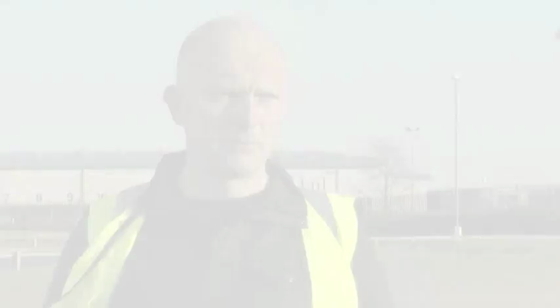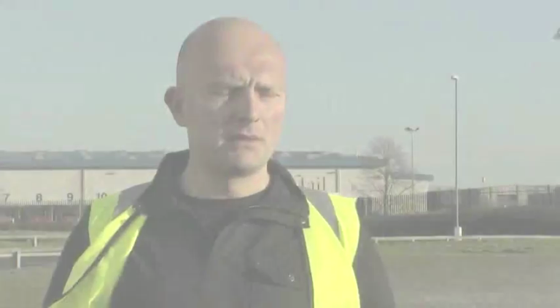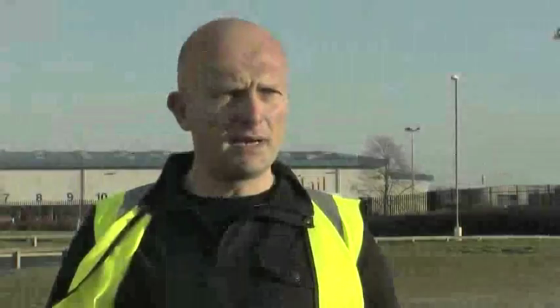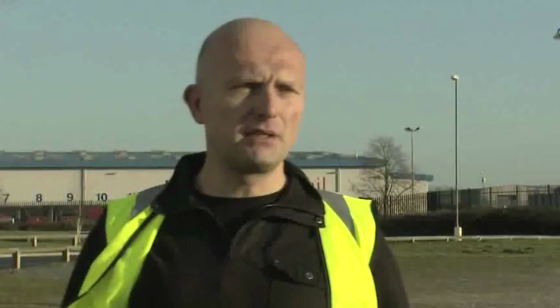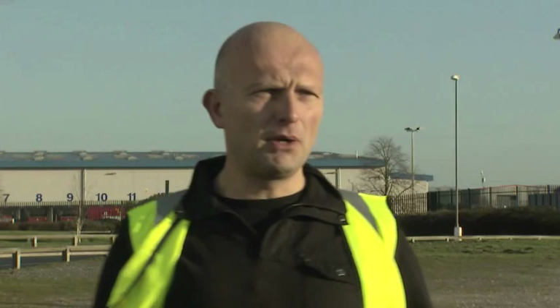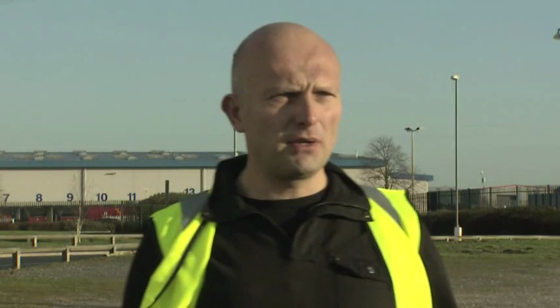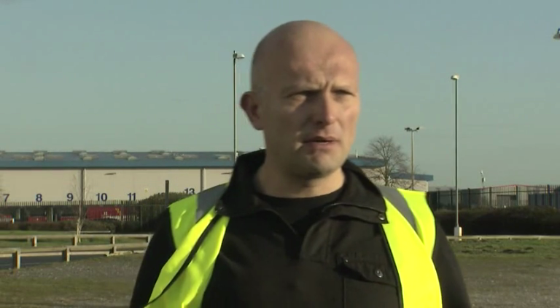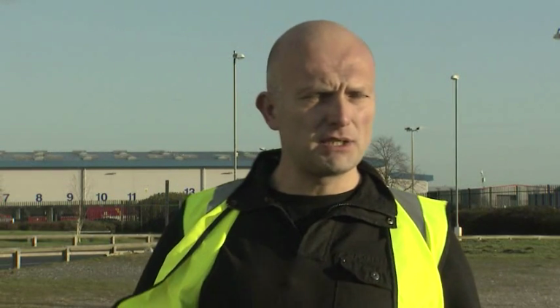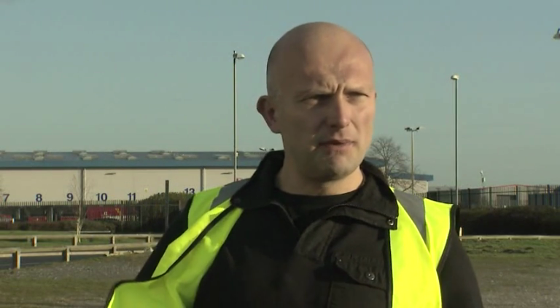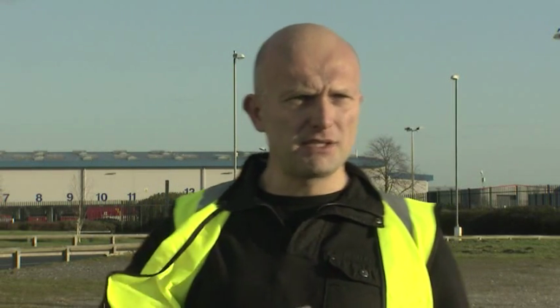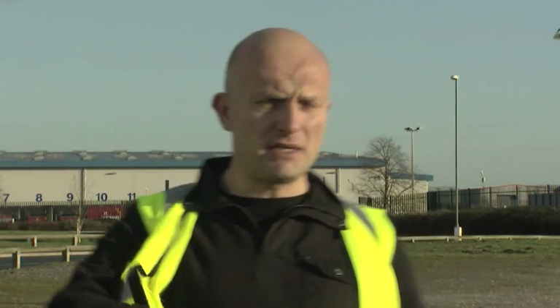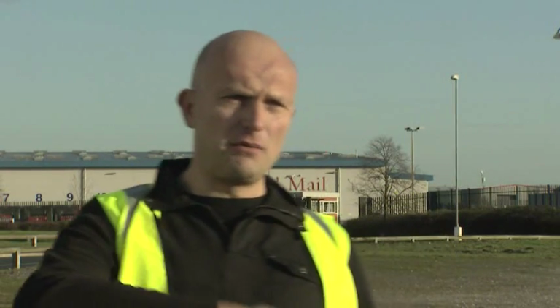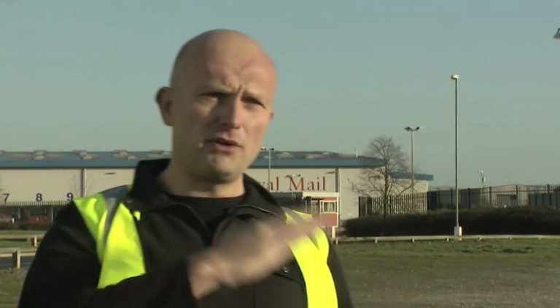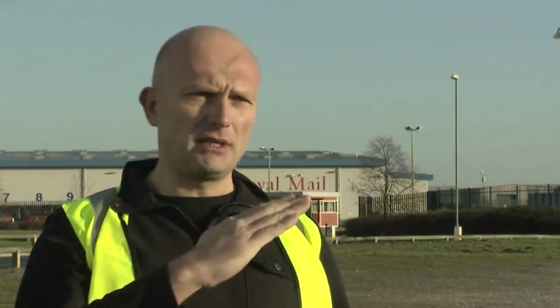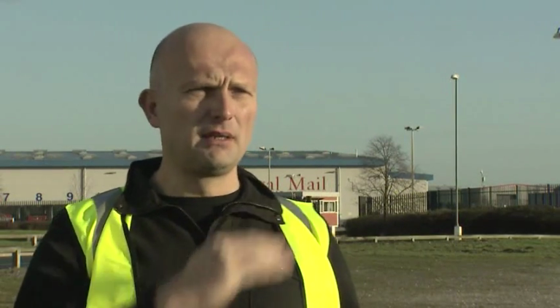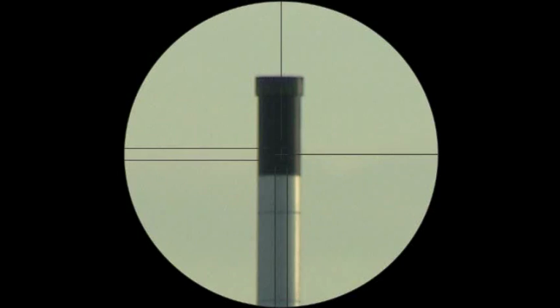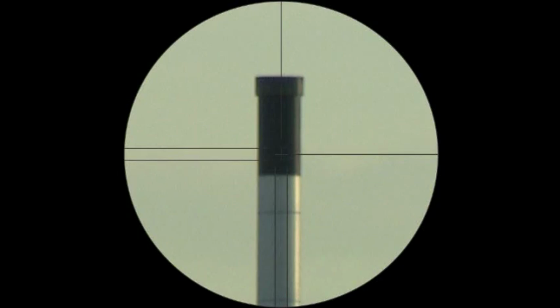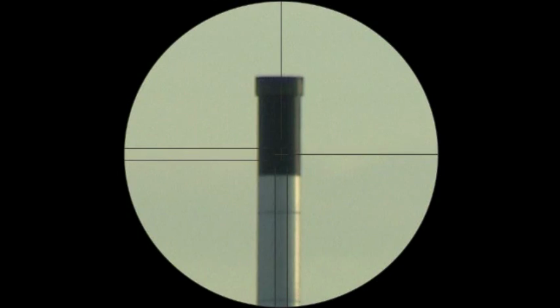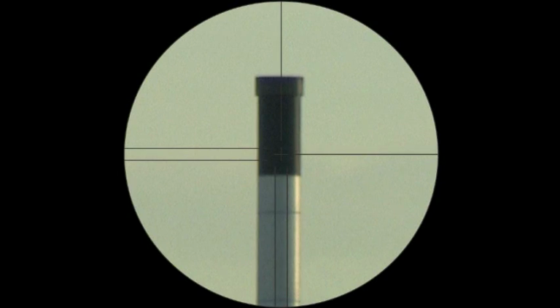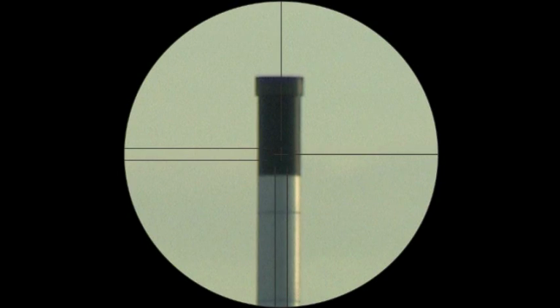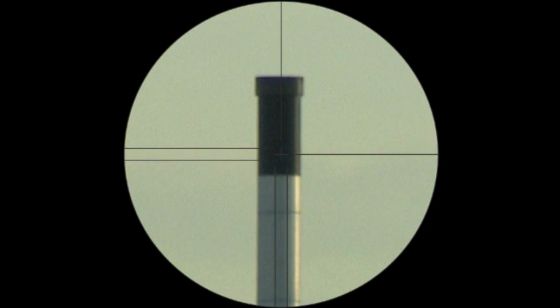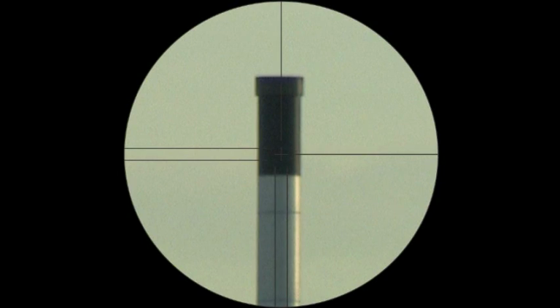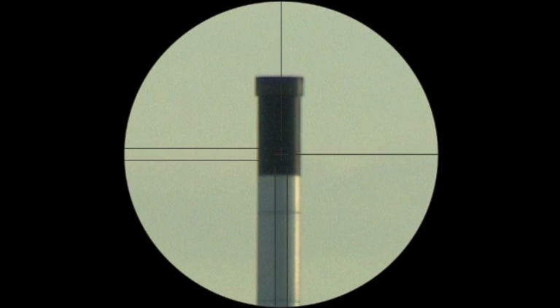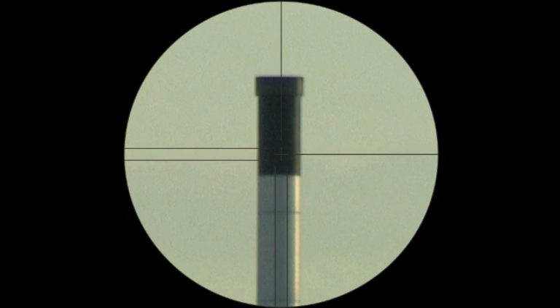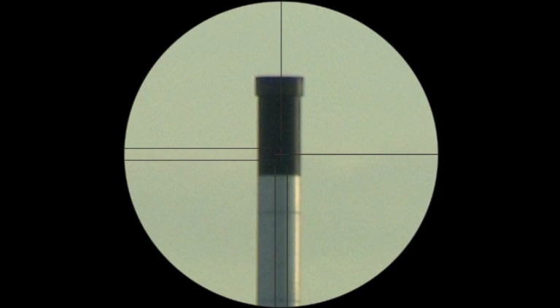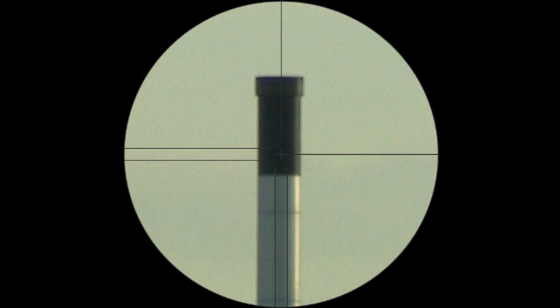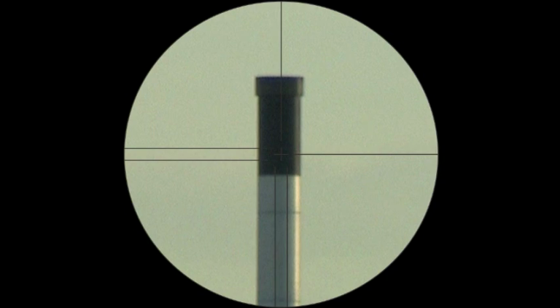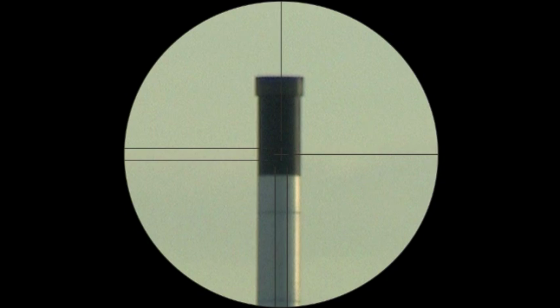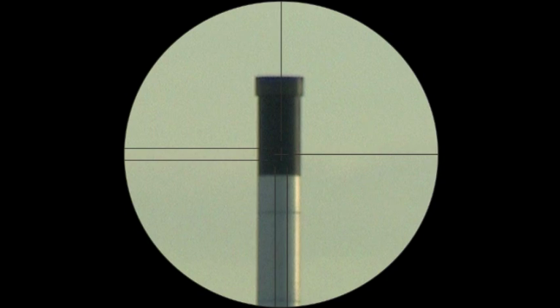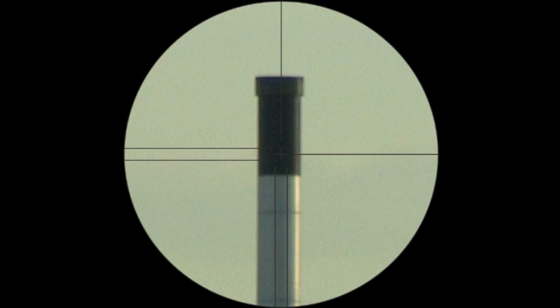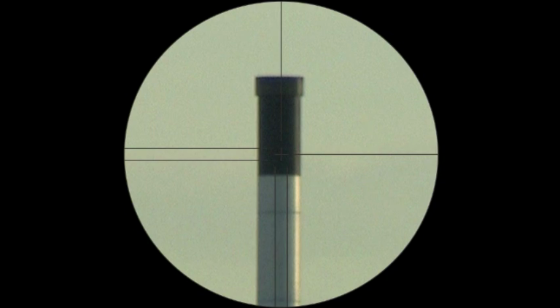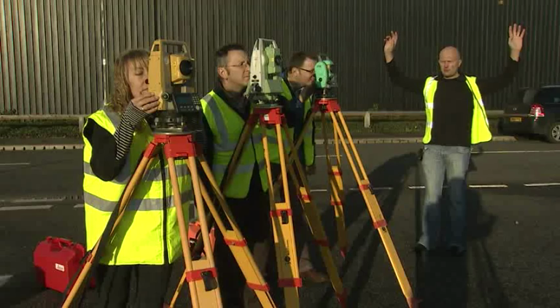The next thing we're going to do is actually raise the telescope vertically. We're sighting the center of the black column of the tower and repeat the measurement. Three, two, one.